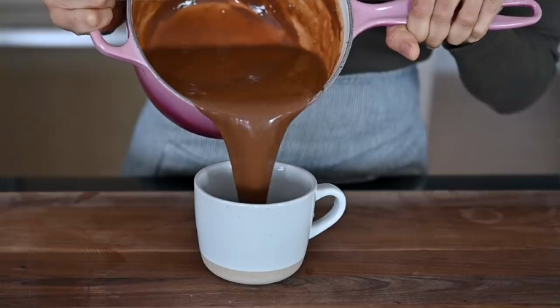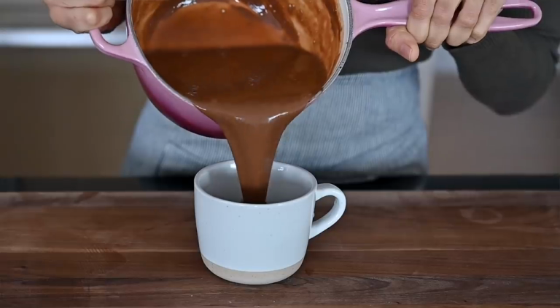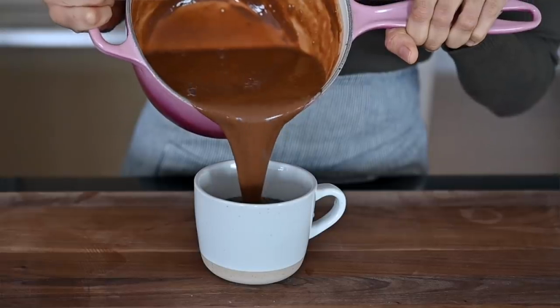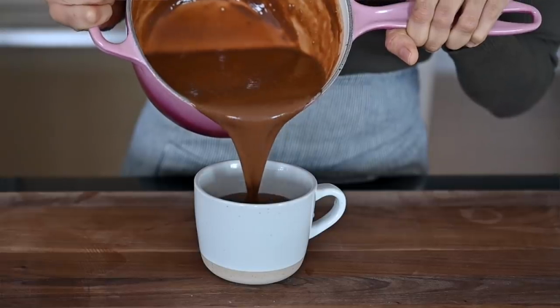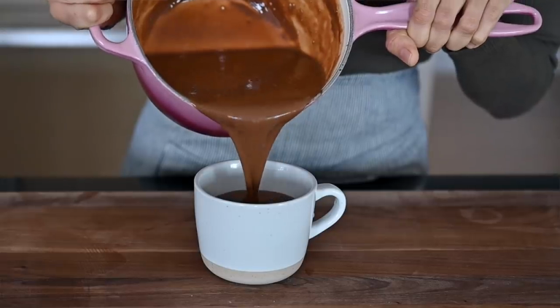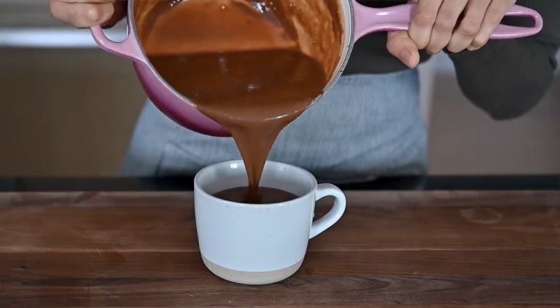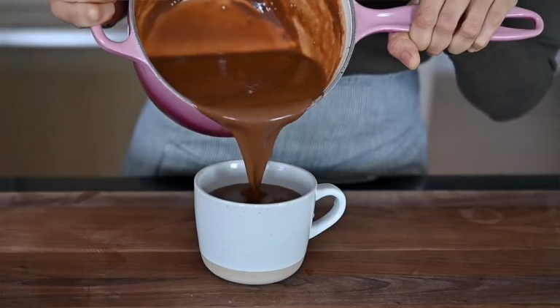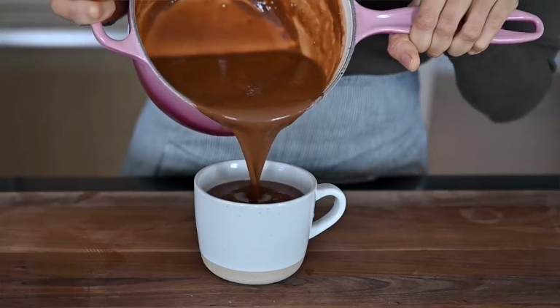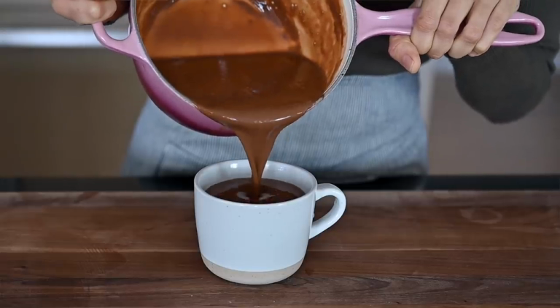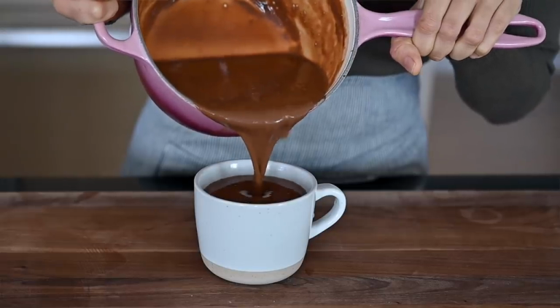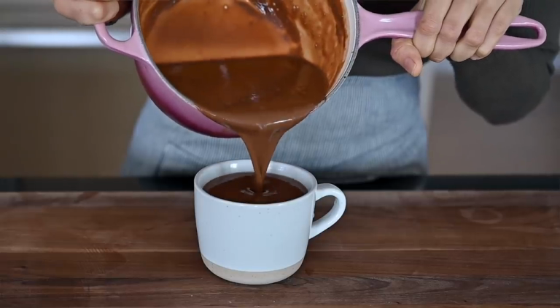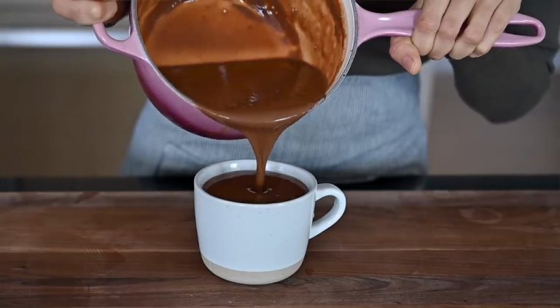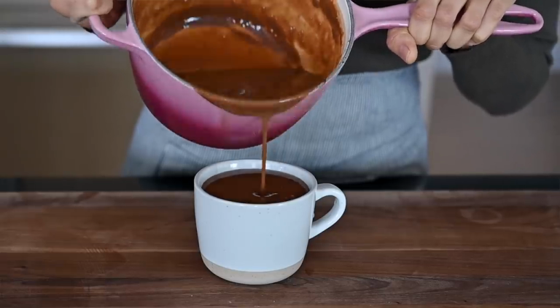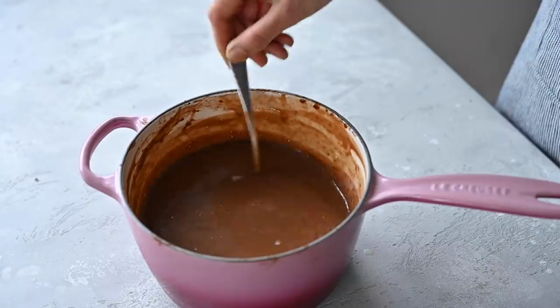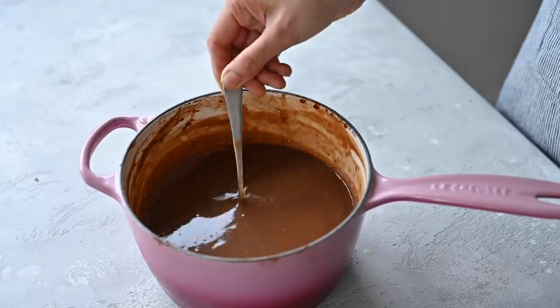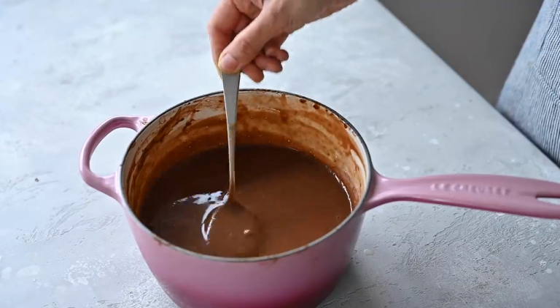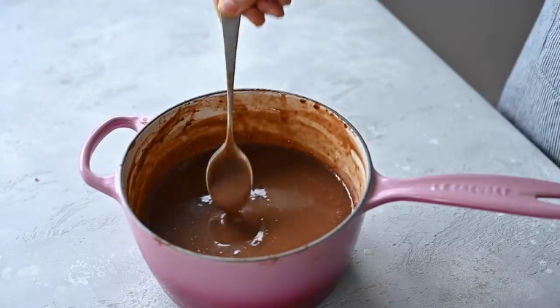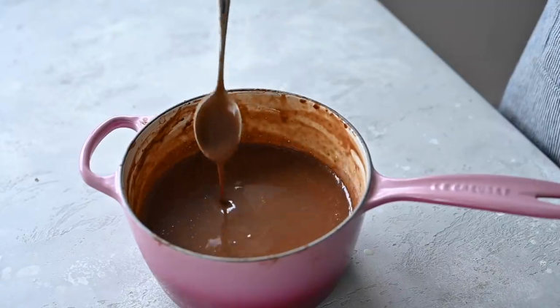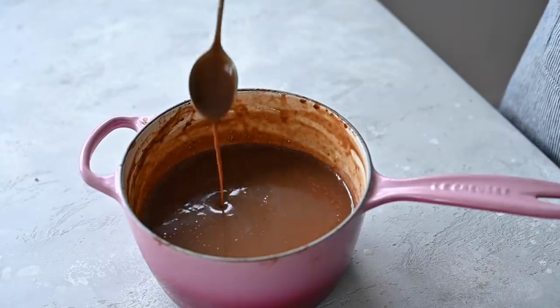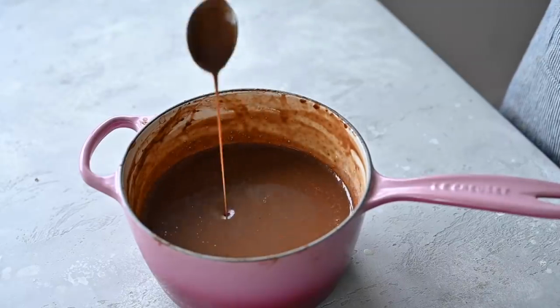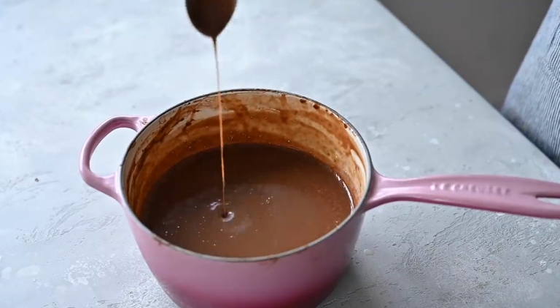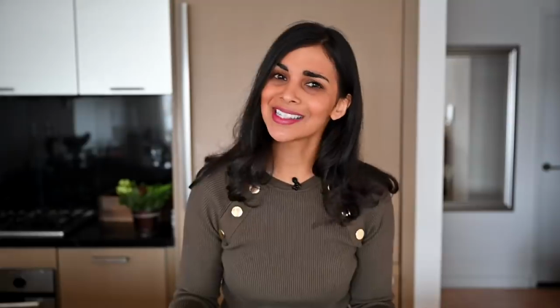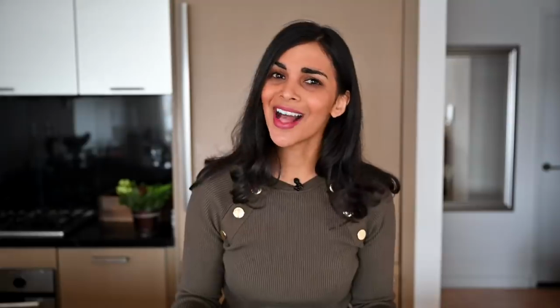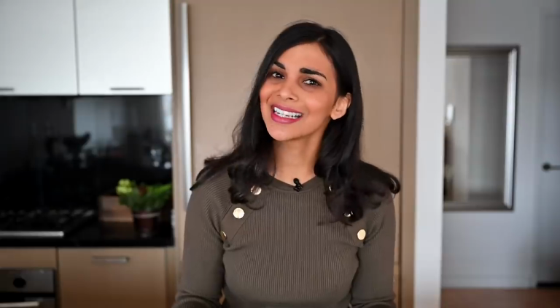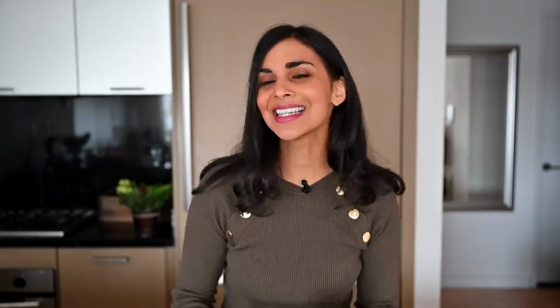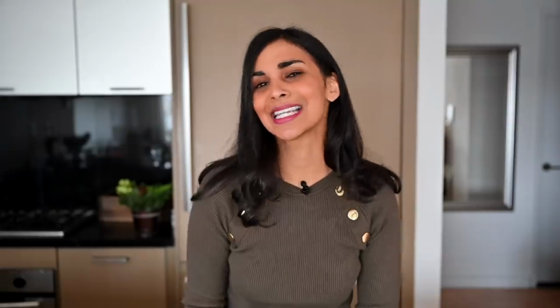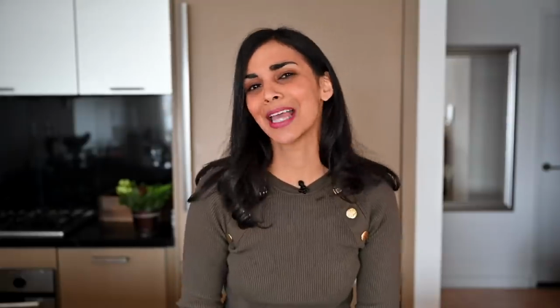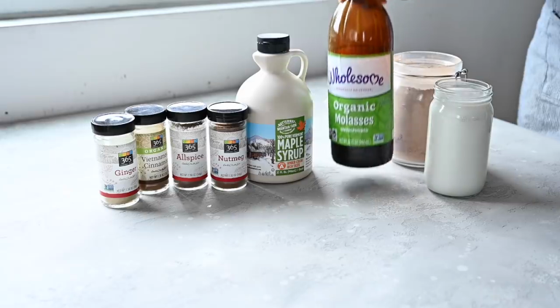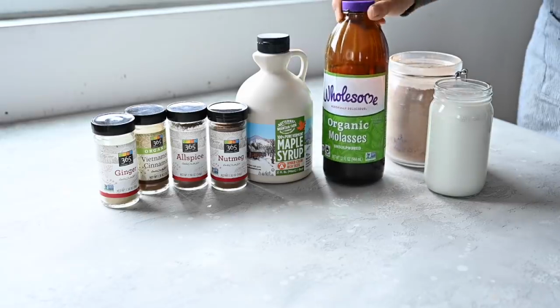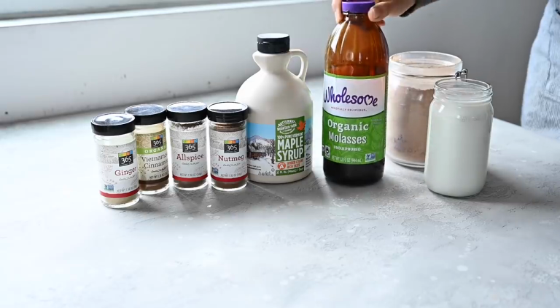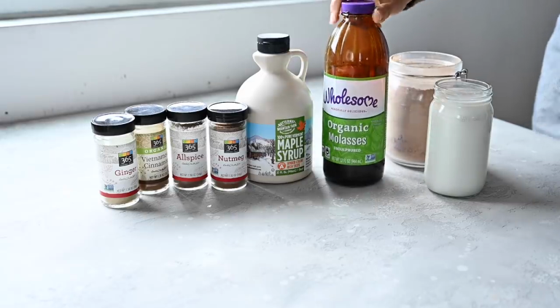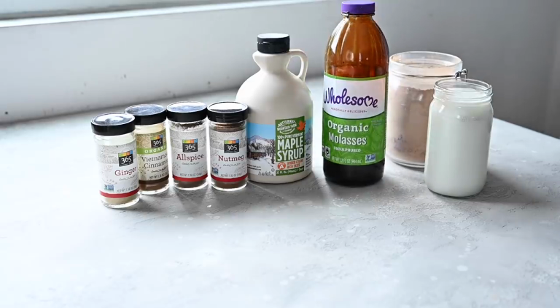It's going to be vegan, refined sugar-free, and full of antioxidants and minerals. And because it's the holidays, it's going to be a gingerbread hot chocolate.